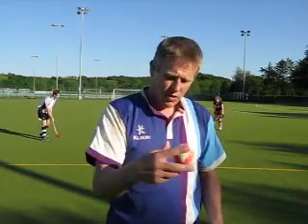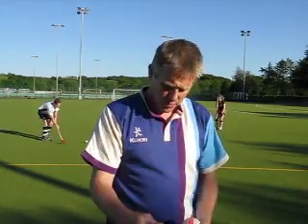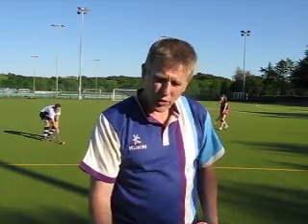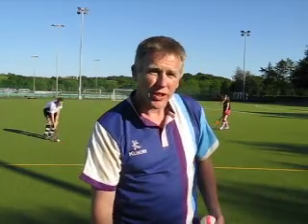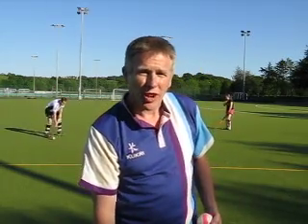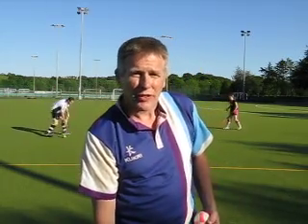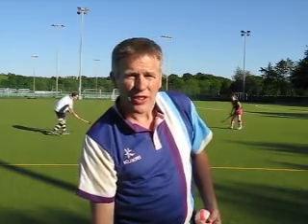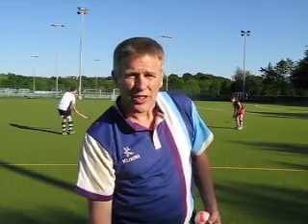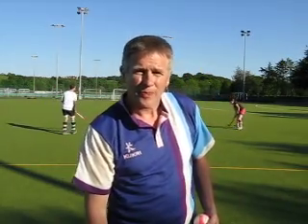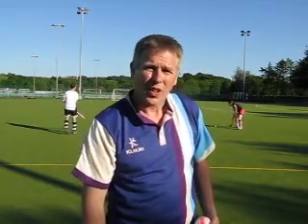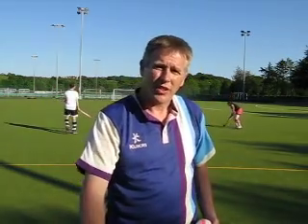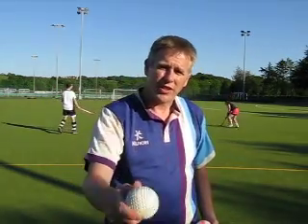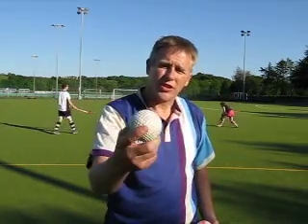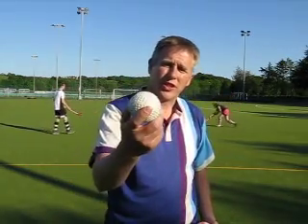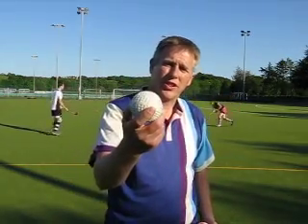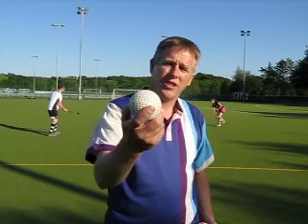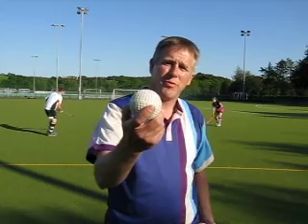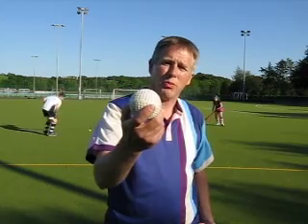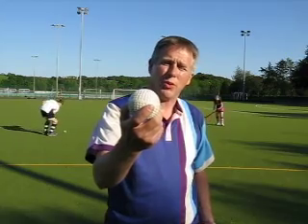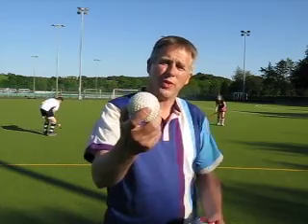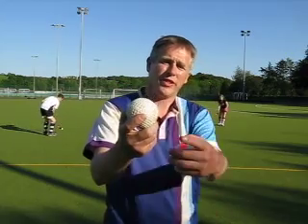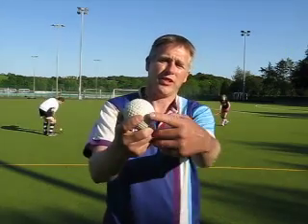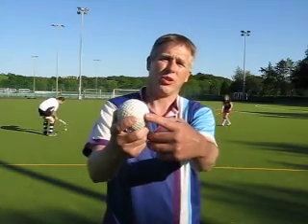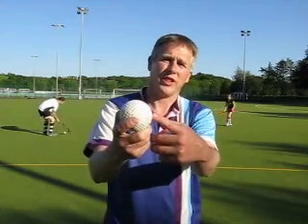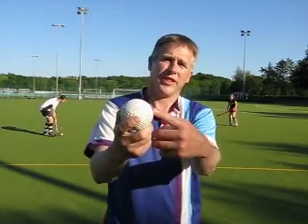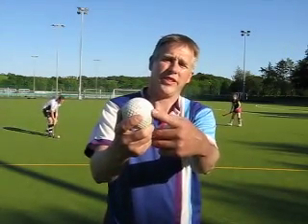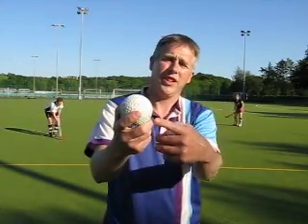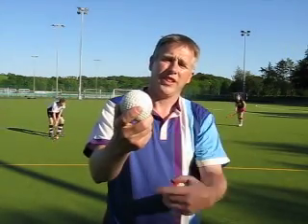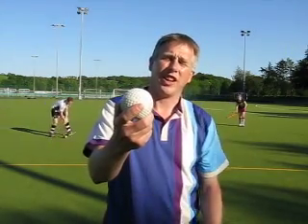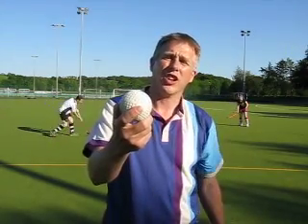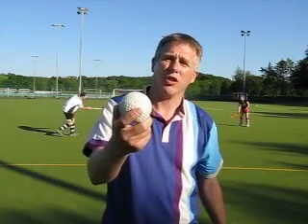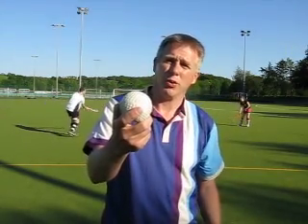So hockey players wanted to go a bit faster, so they recently introduced the dimple ball. You can see it's got all these little dents in, exactly like a golf ball.